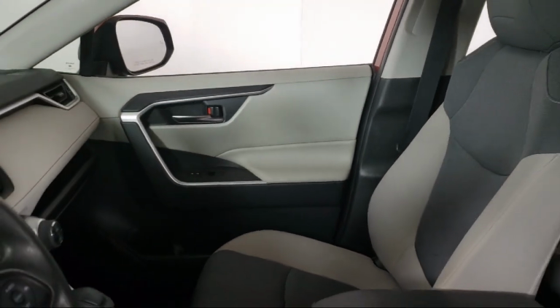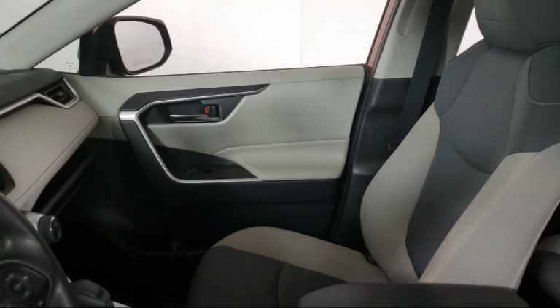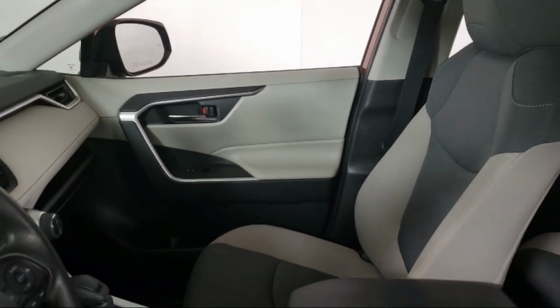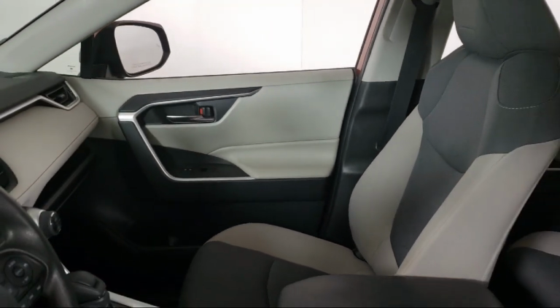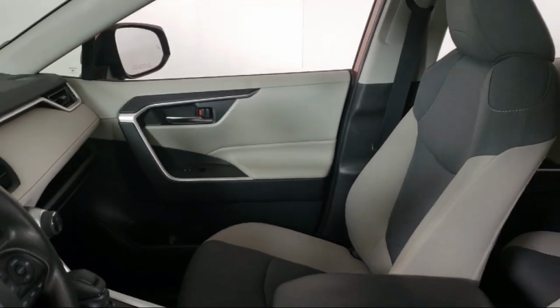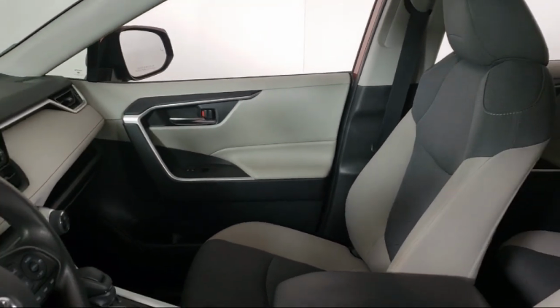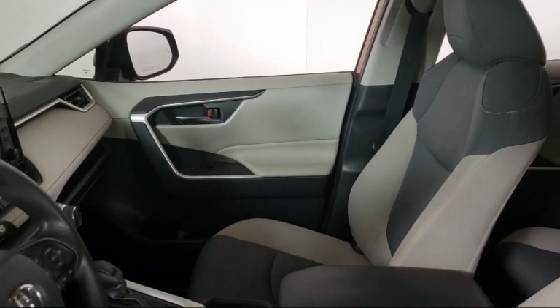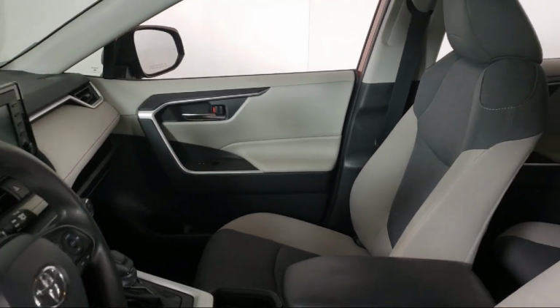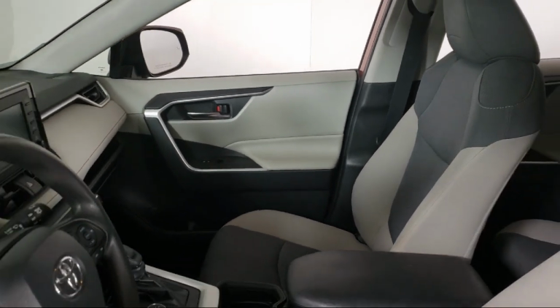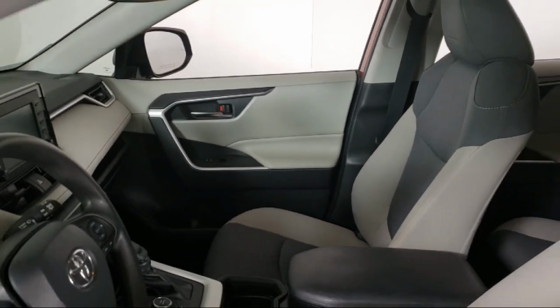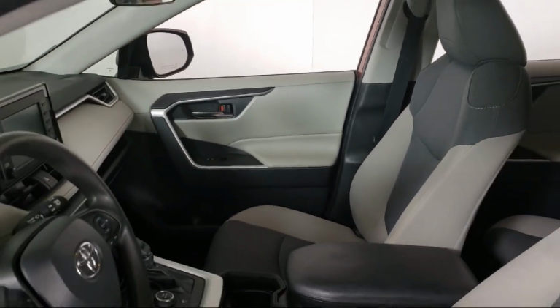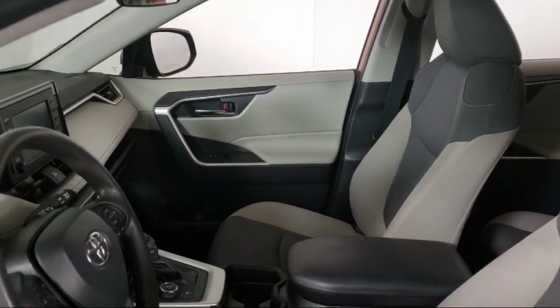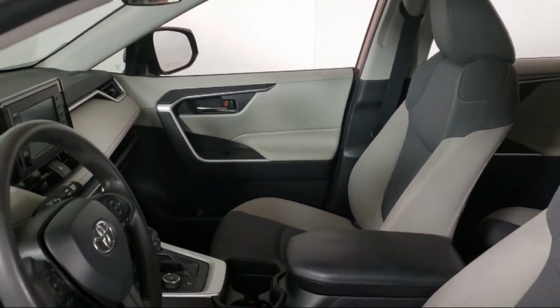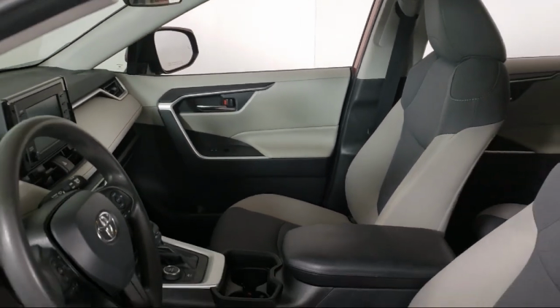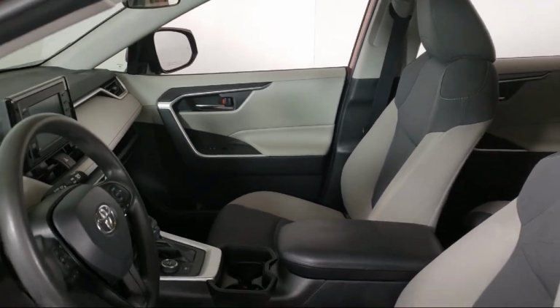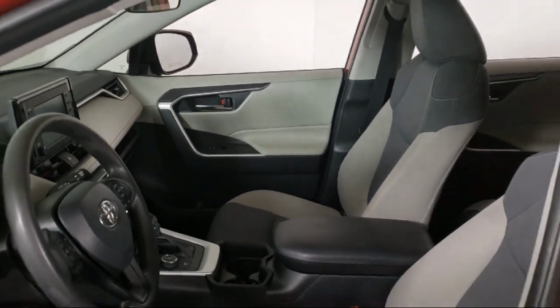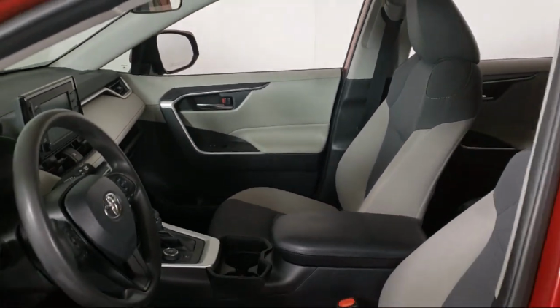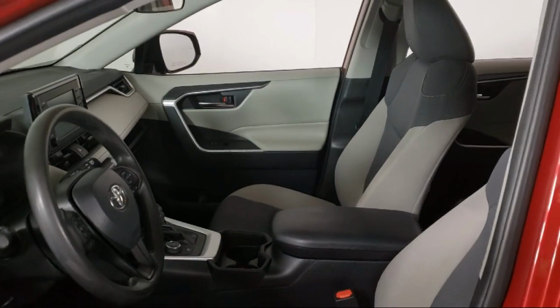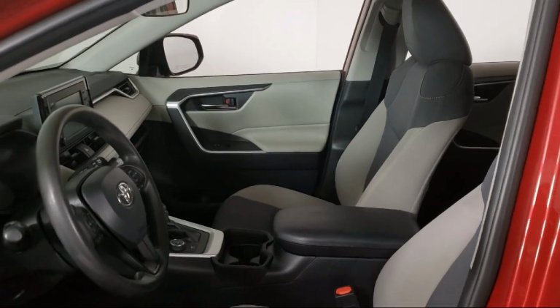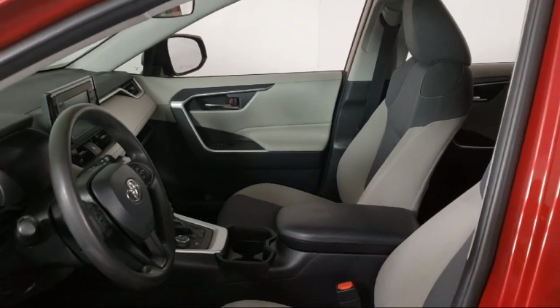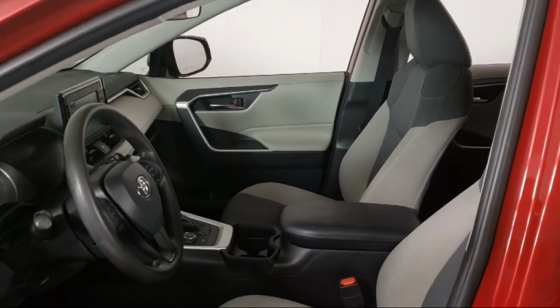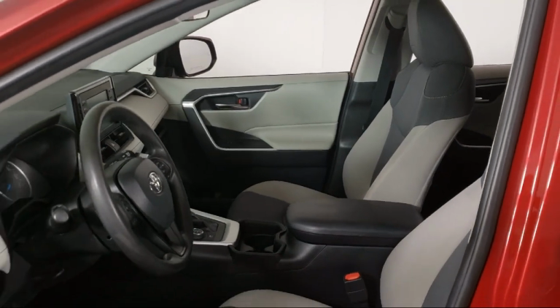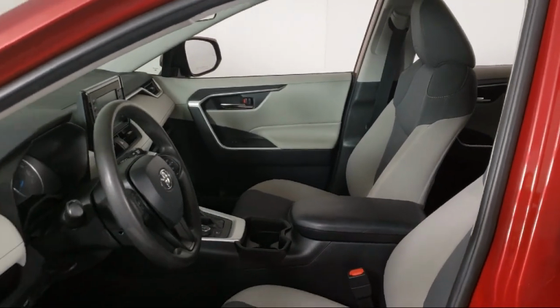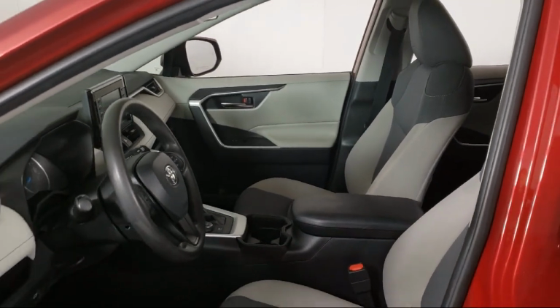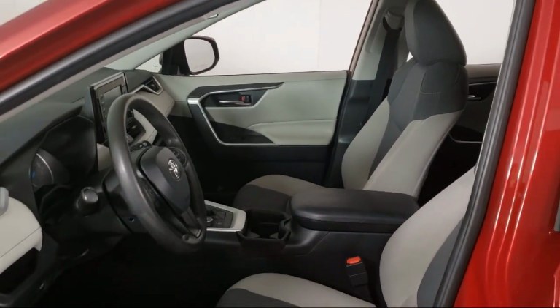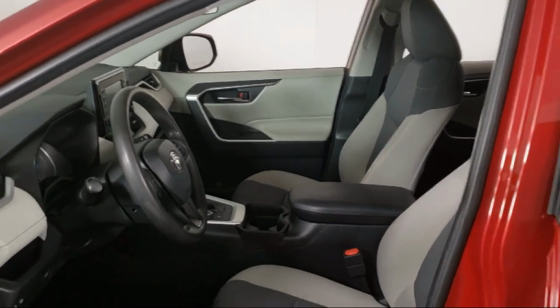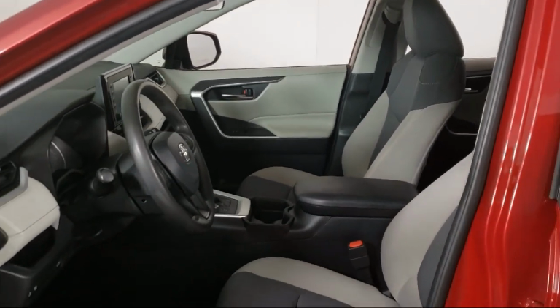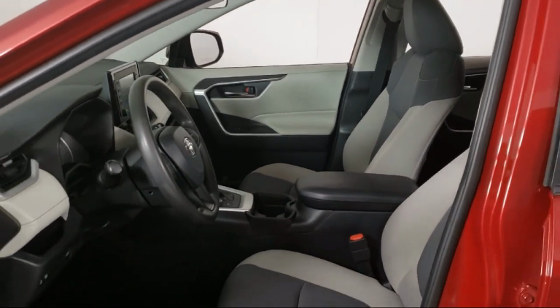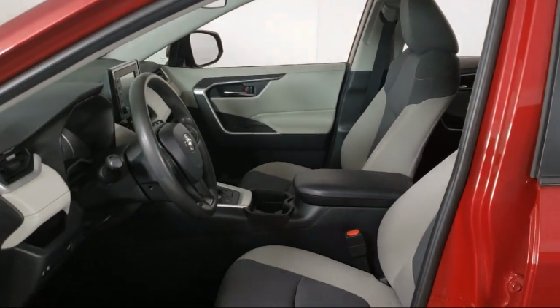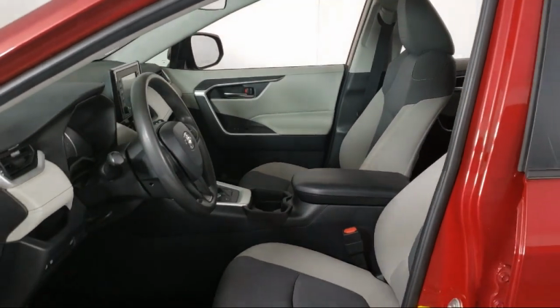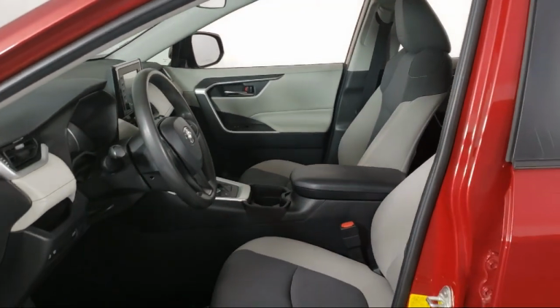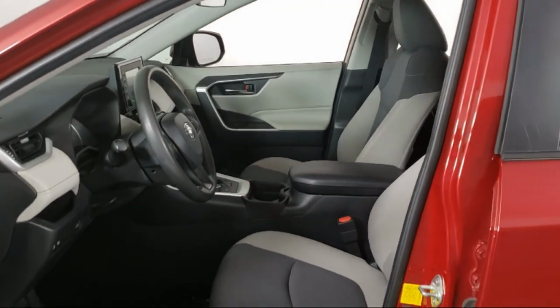To the moment when you drive off our lot in the vehicle that is just right for you. So give us a call or stop by Invergrove Toyota today.